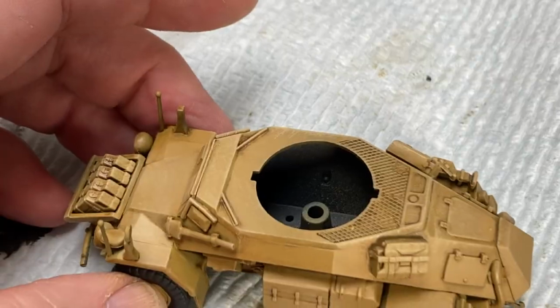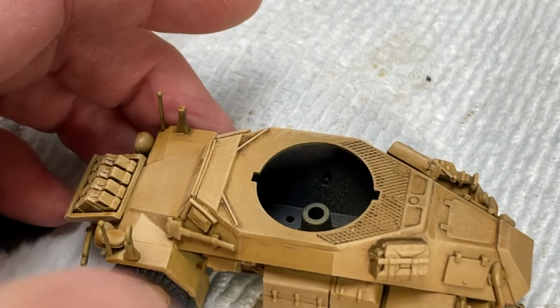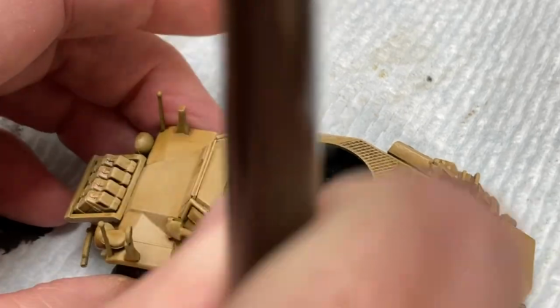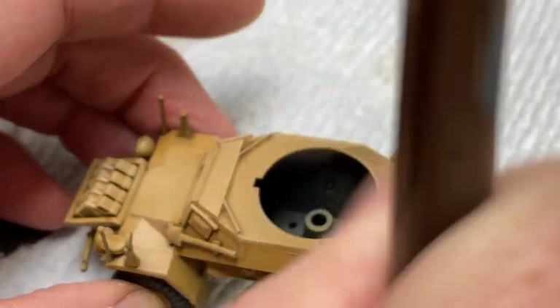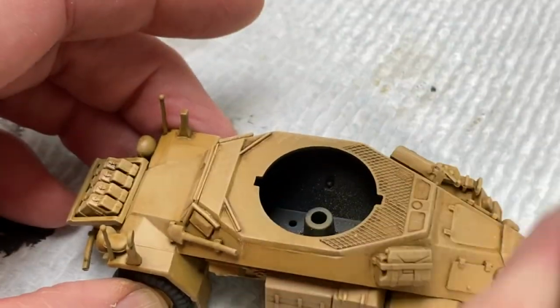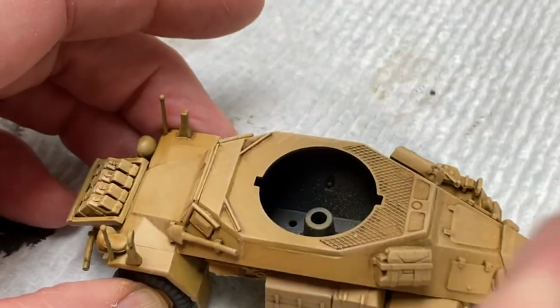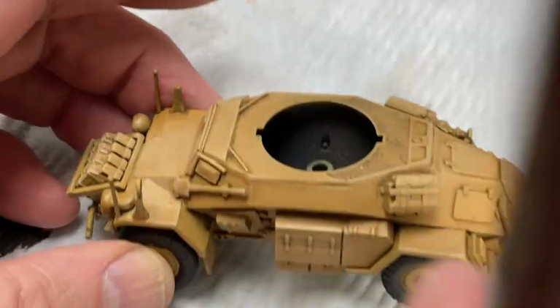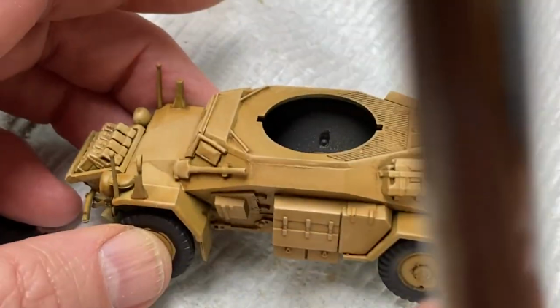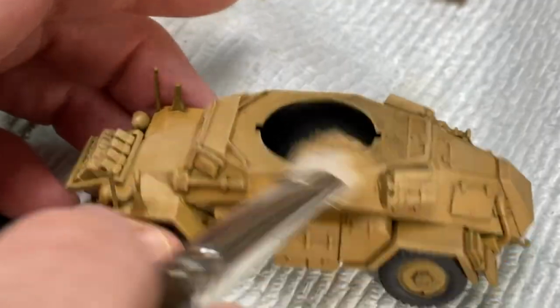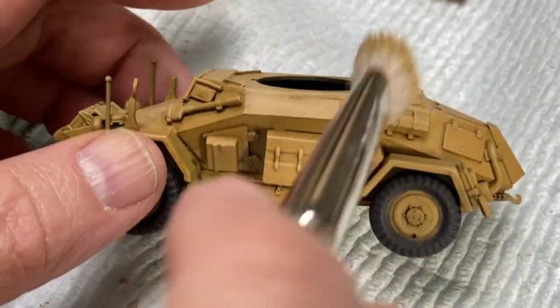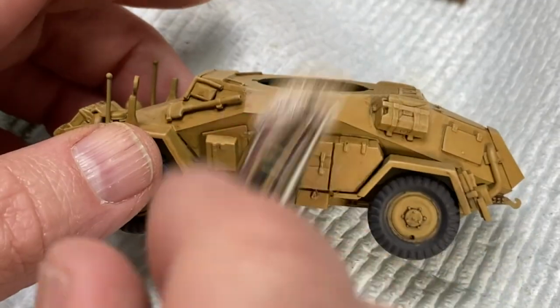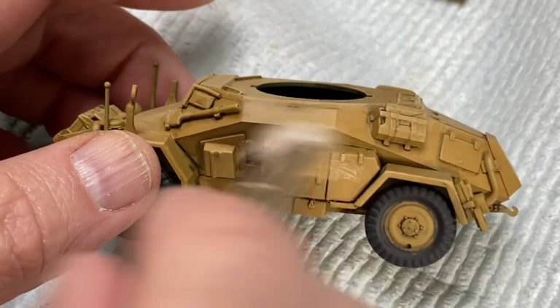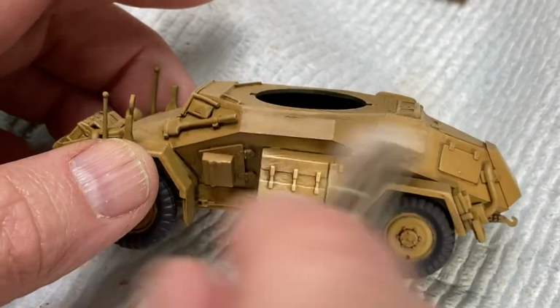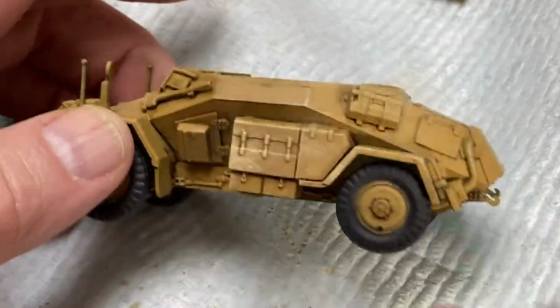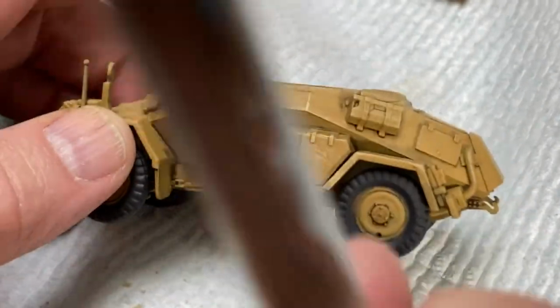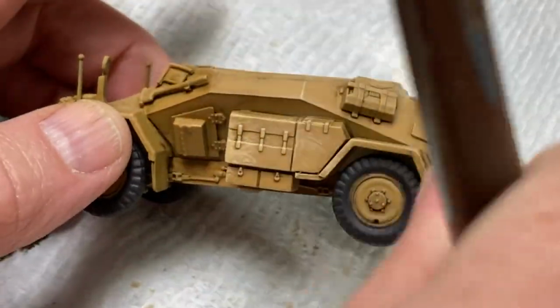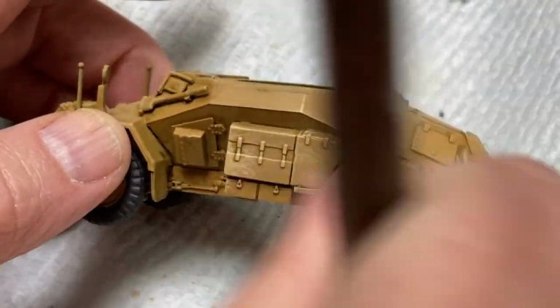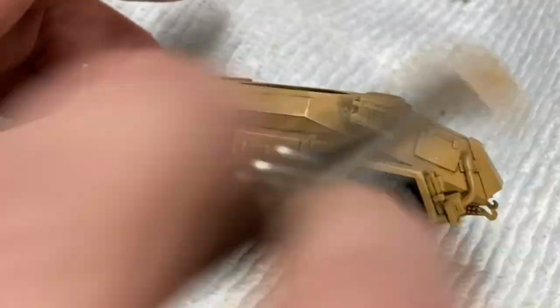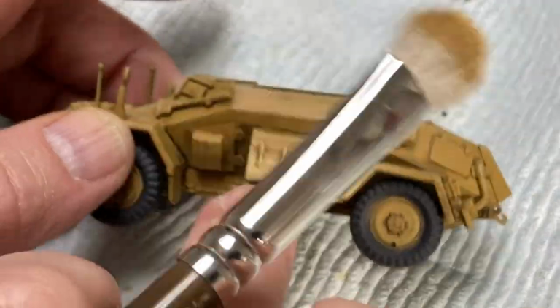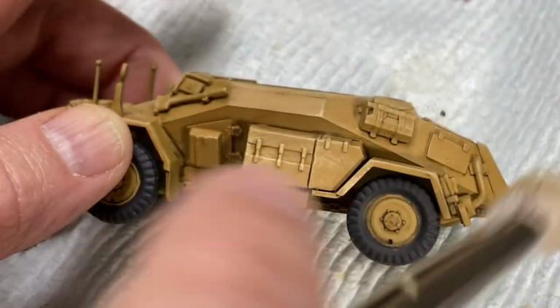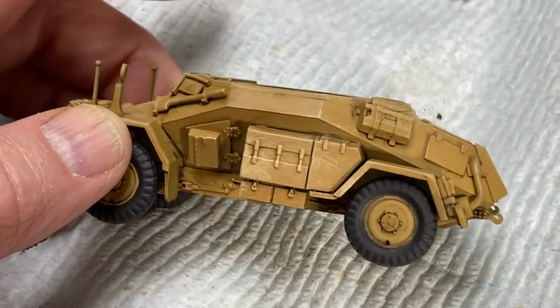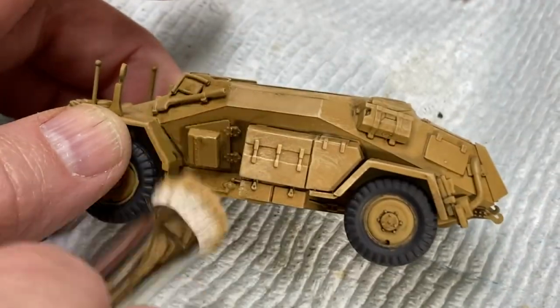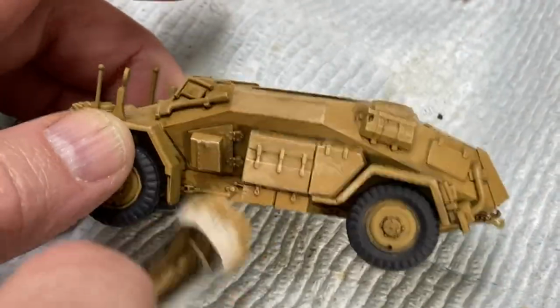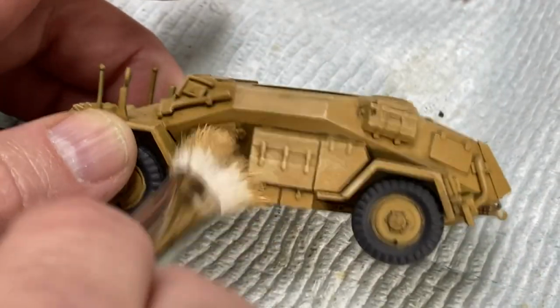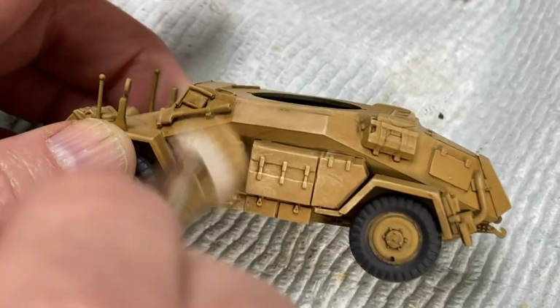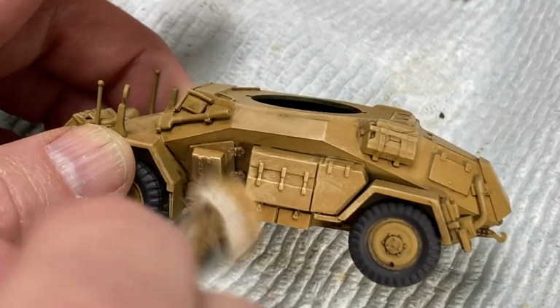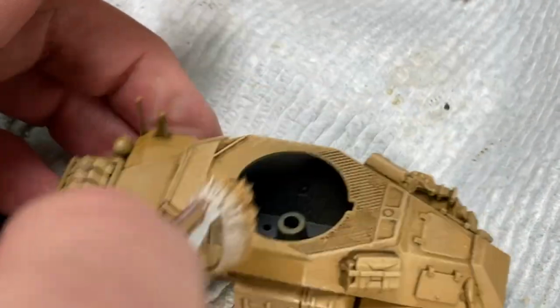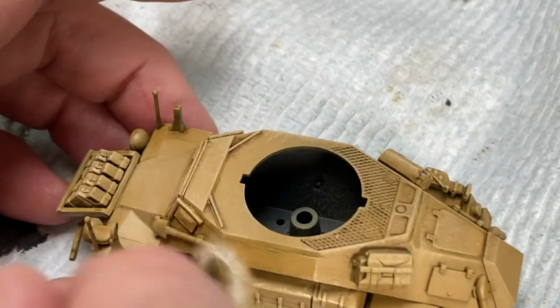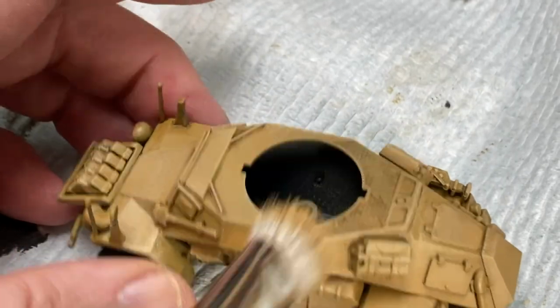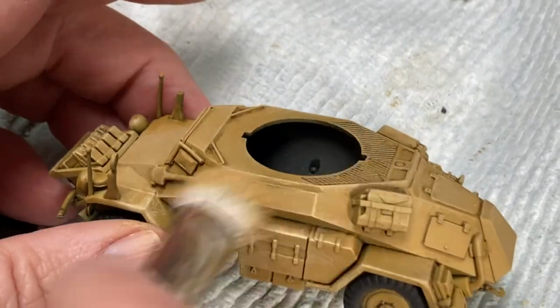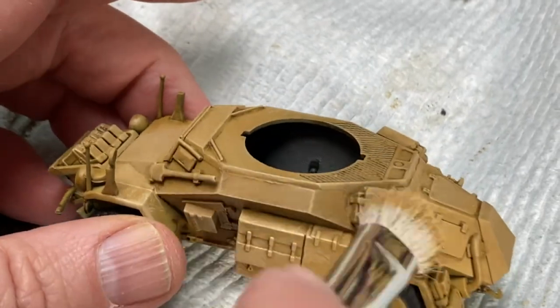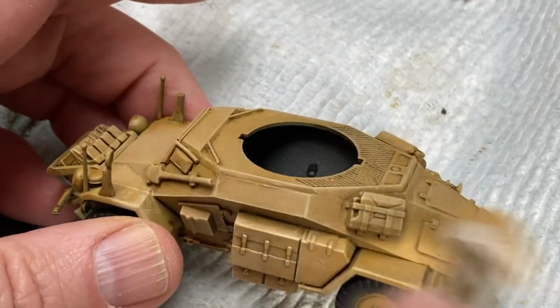Then I came back in with a very light dry brush of pale sand to edge highlight all the rails and details.